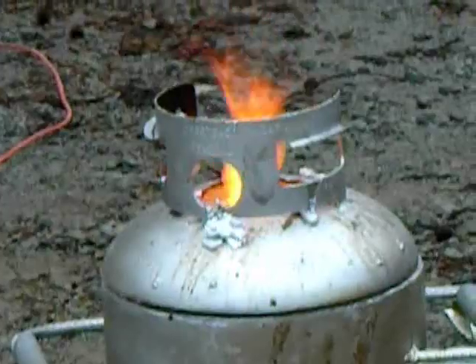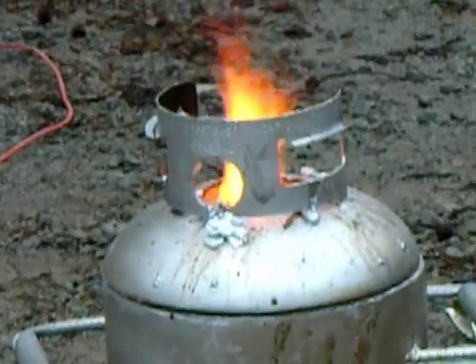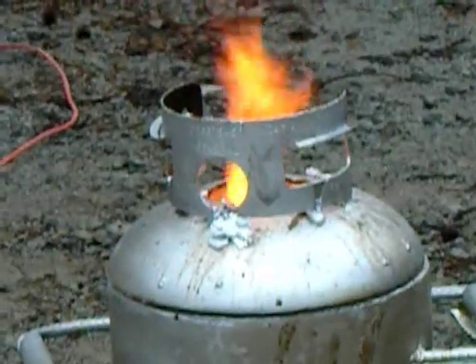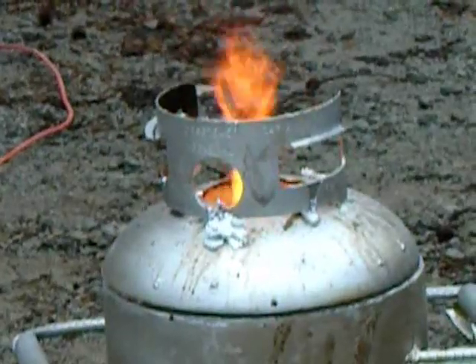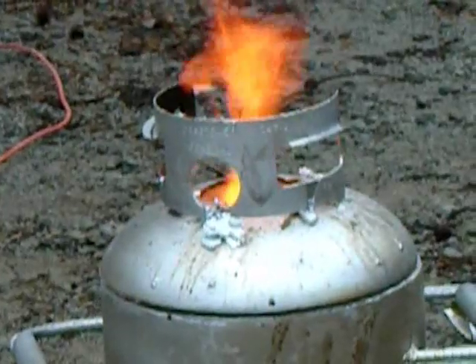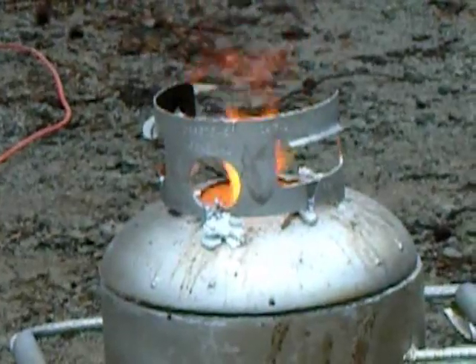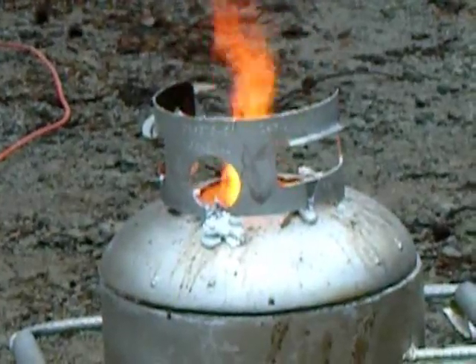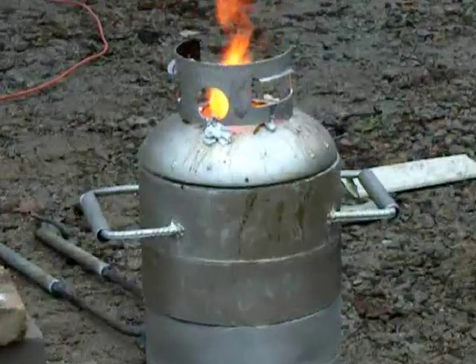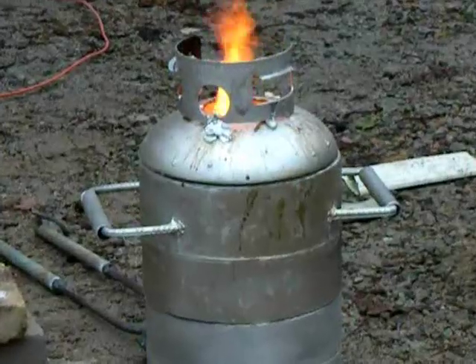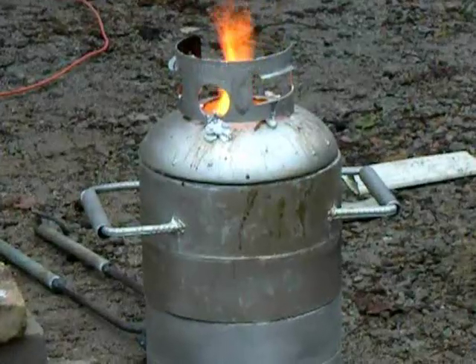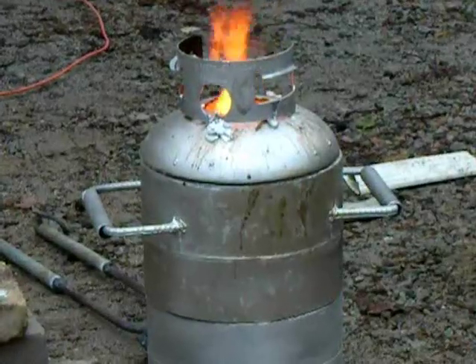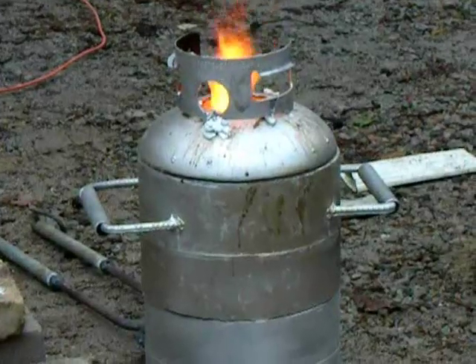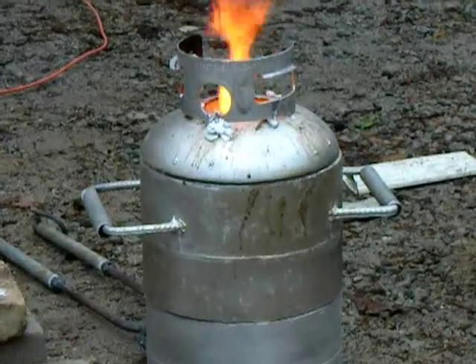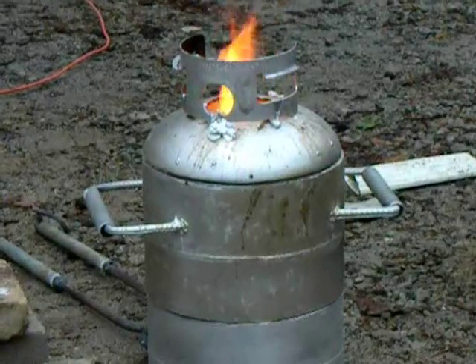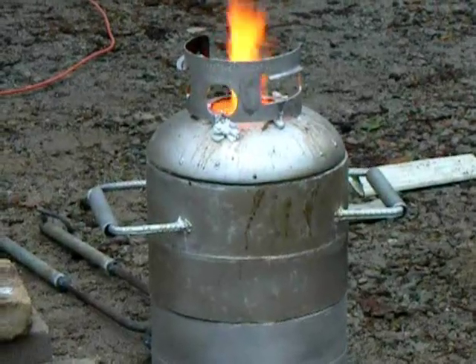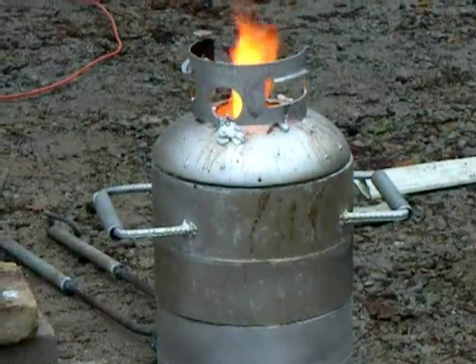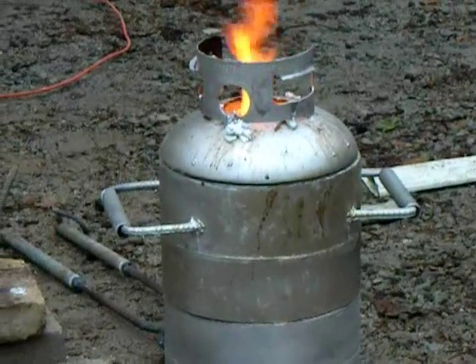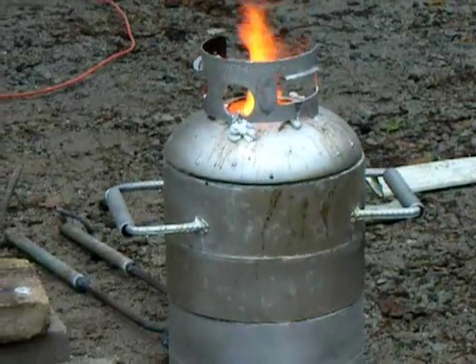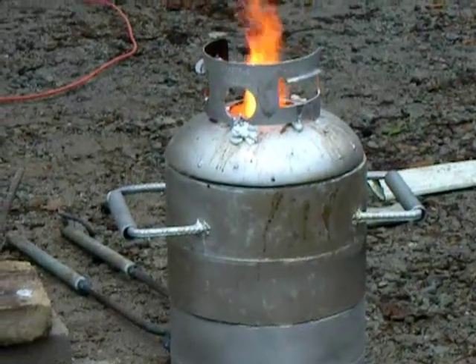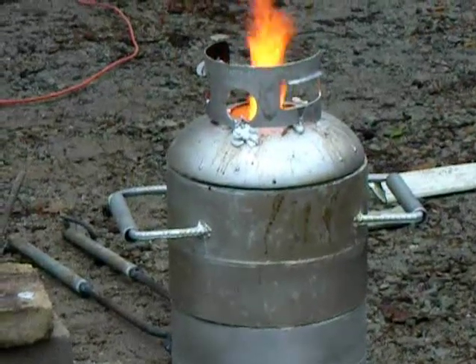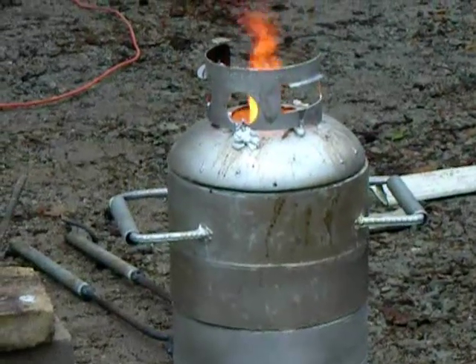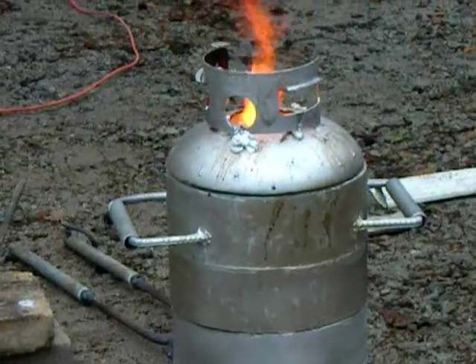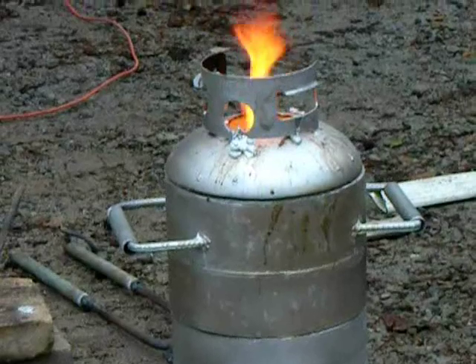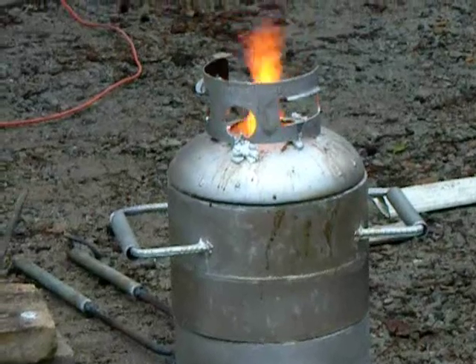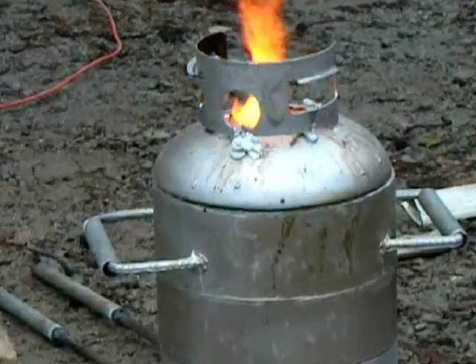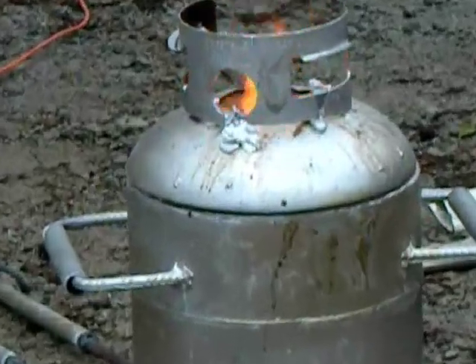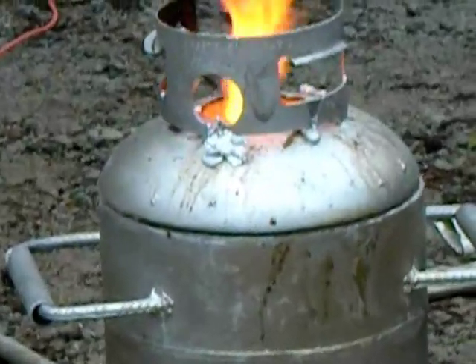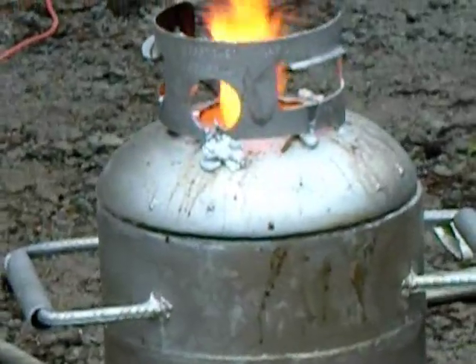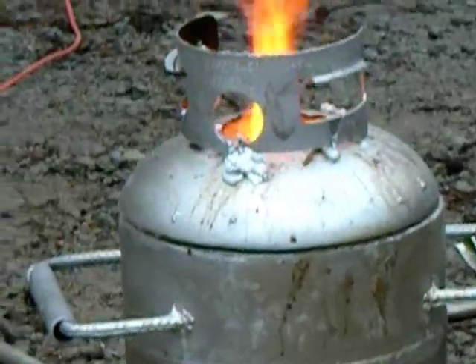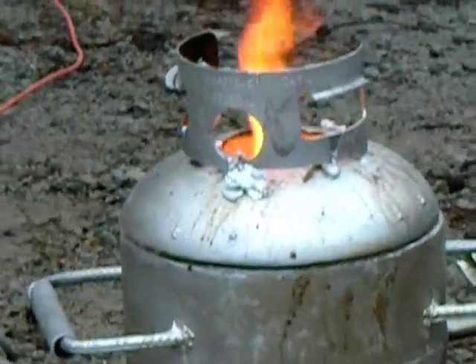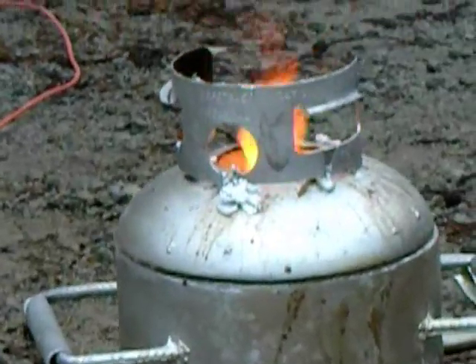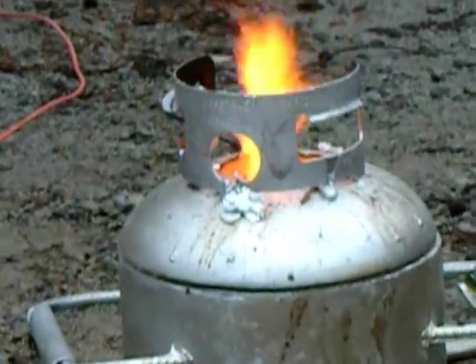With the great joy that comes with melting your own aluminum, sometimes you just realize the foundry is too small. Therefore you need an extension.